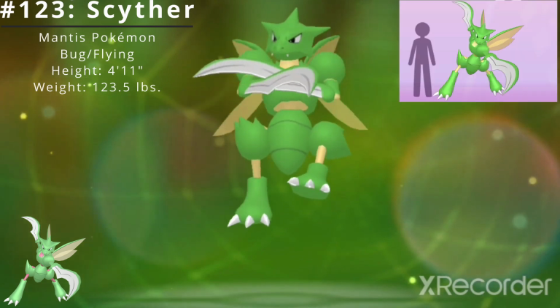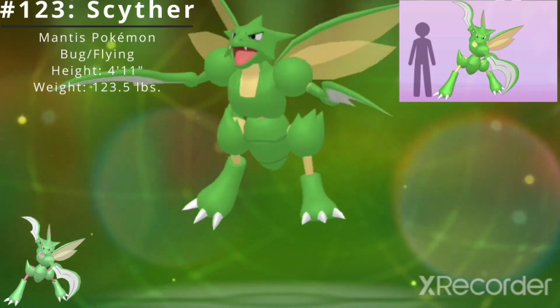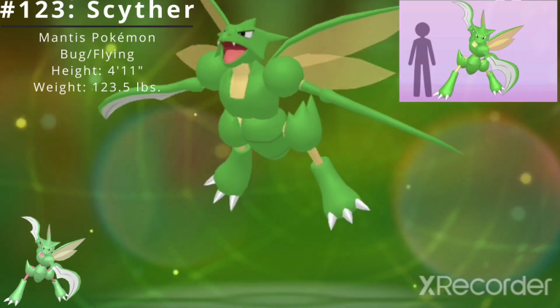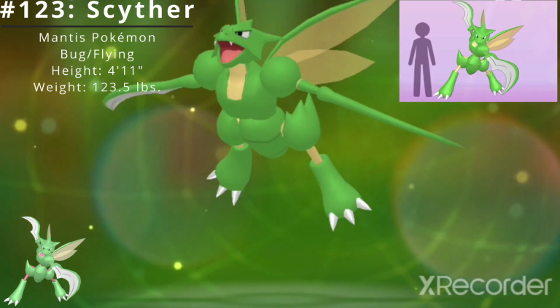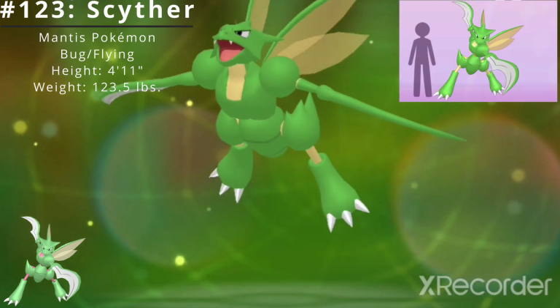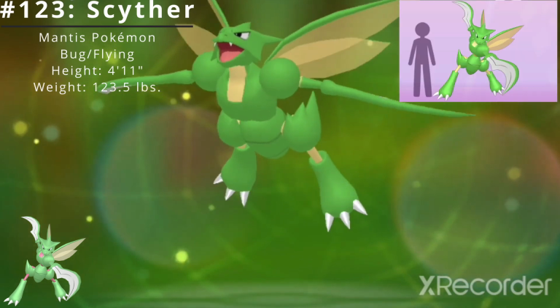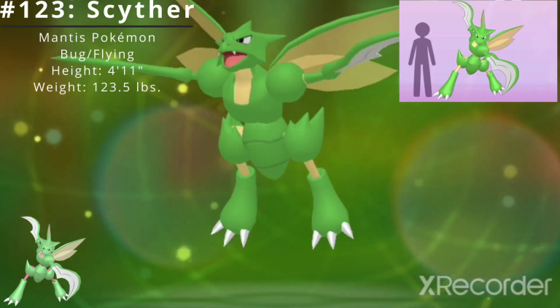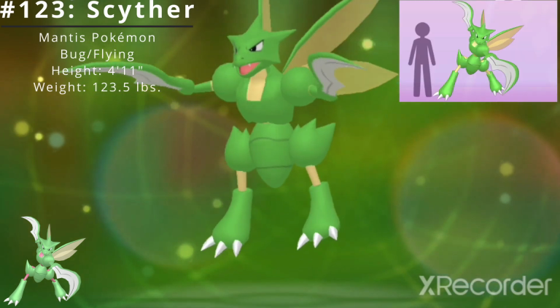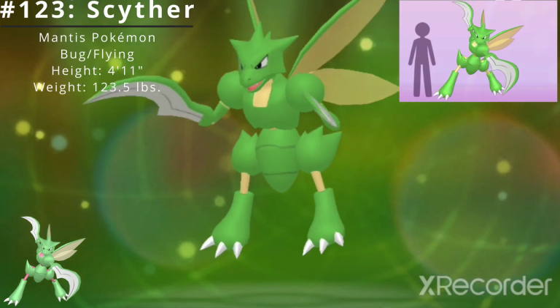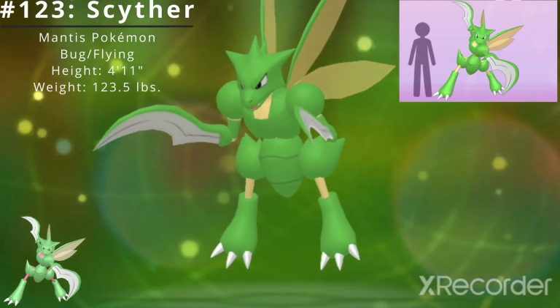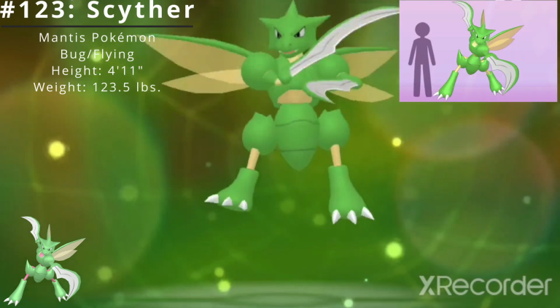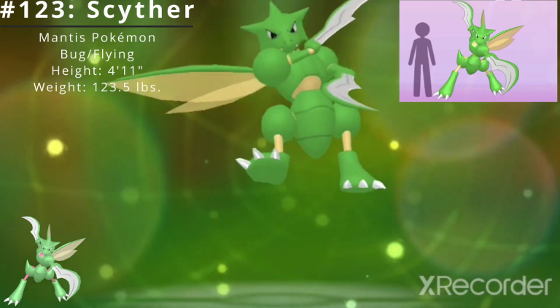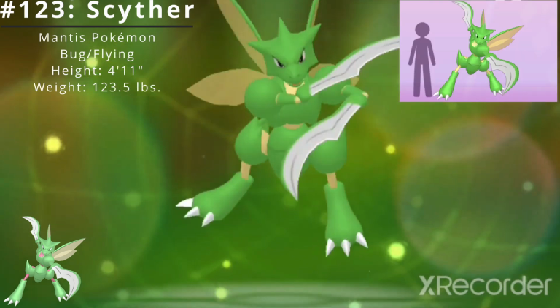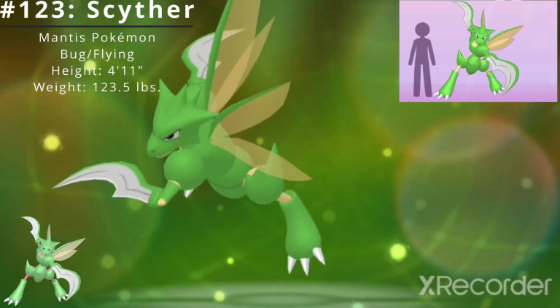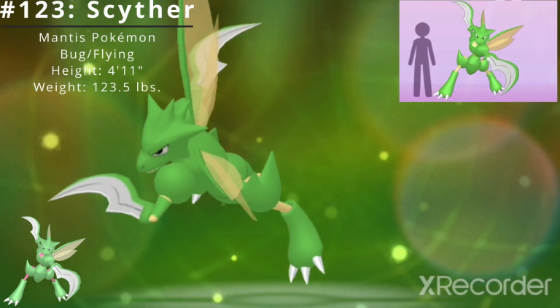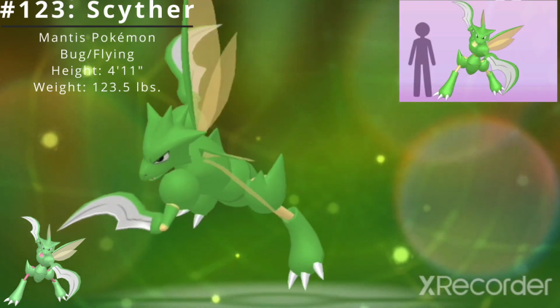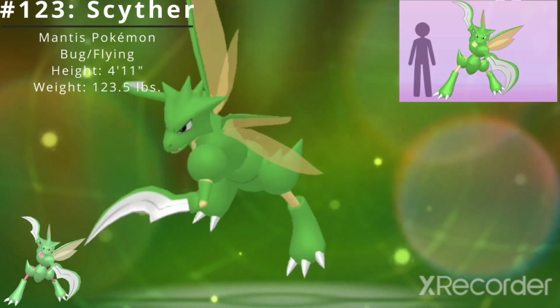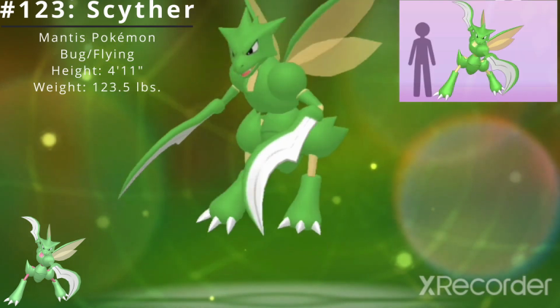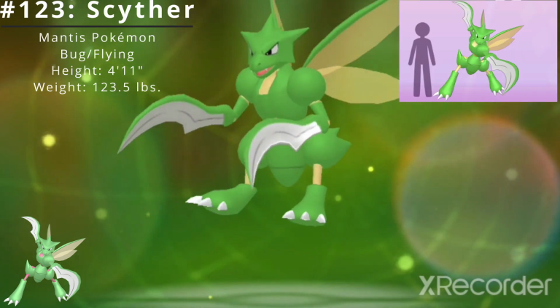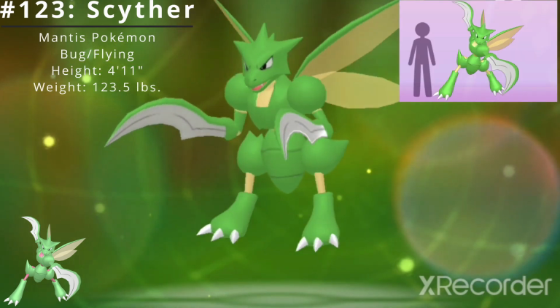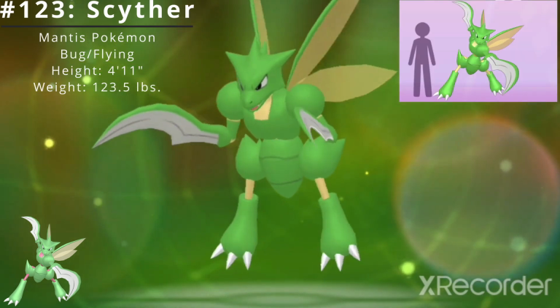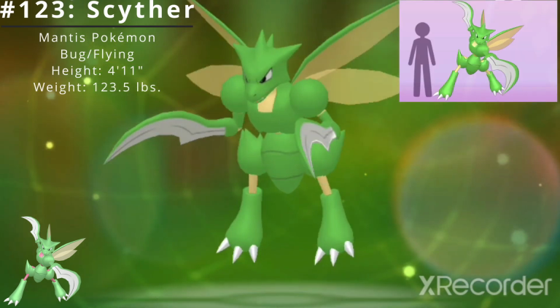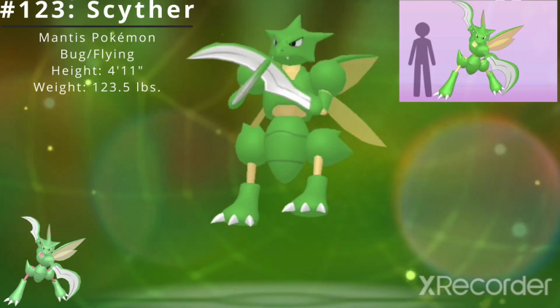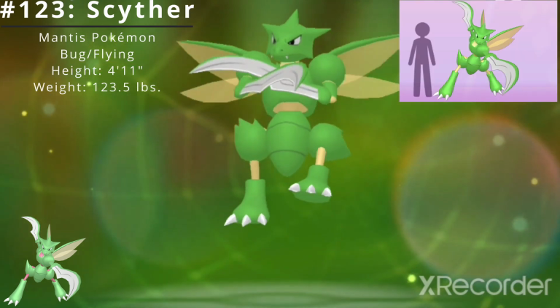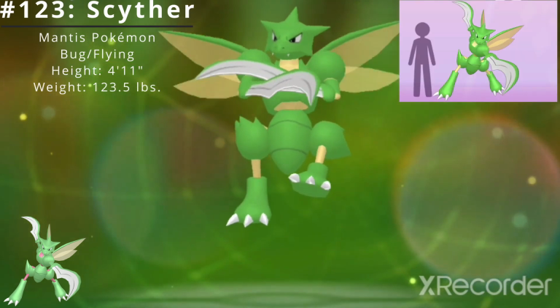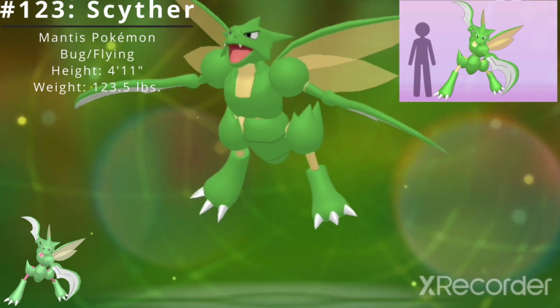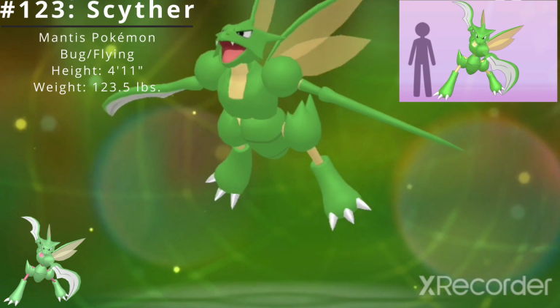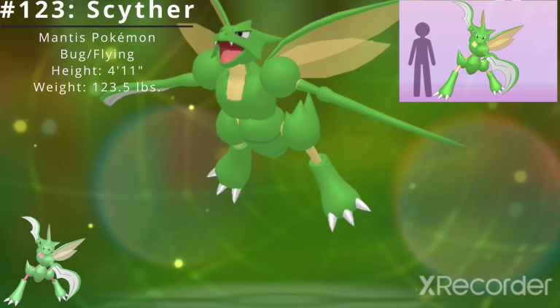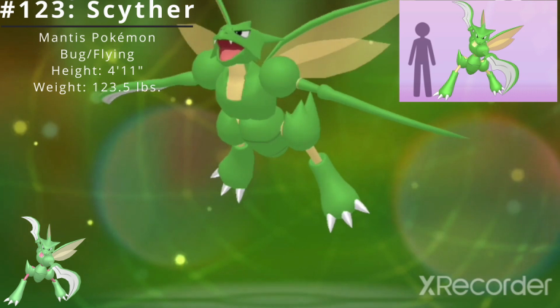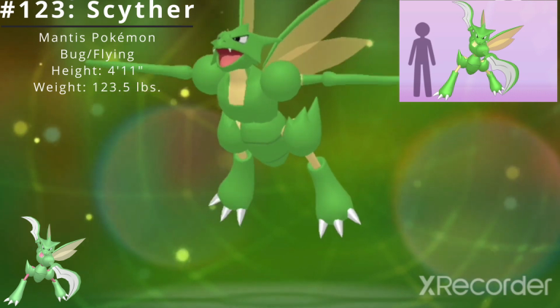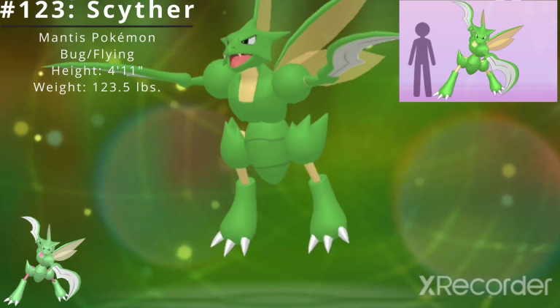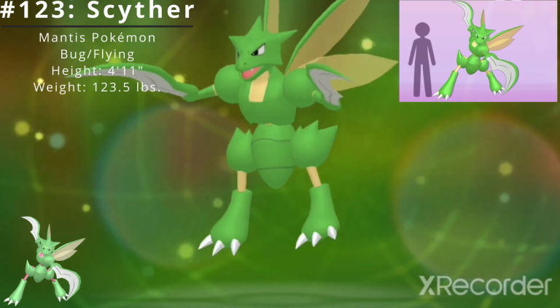Scyther has a height of 4 feet 11 inches and a weight of 123.5 pounds.